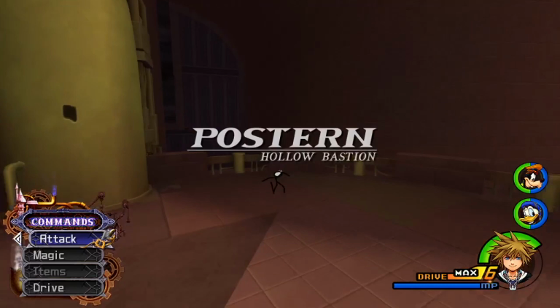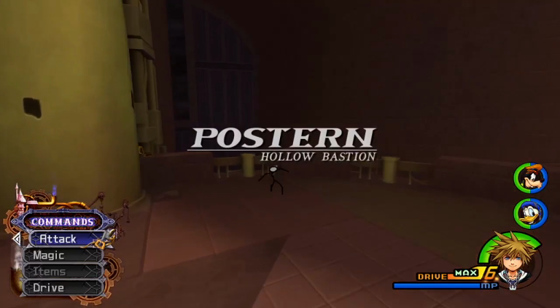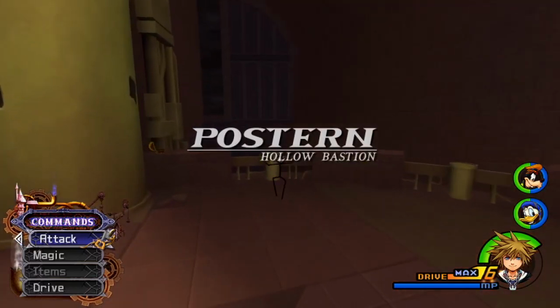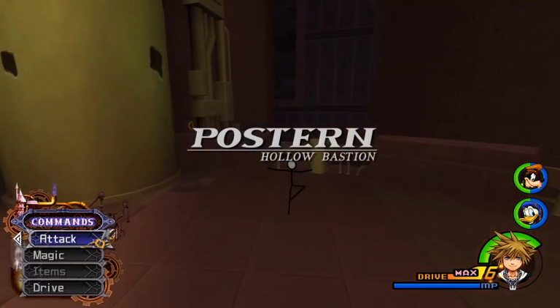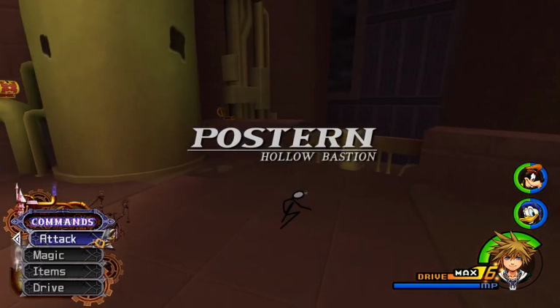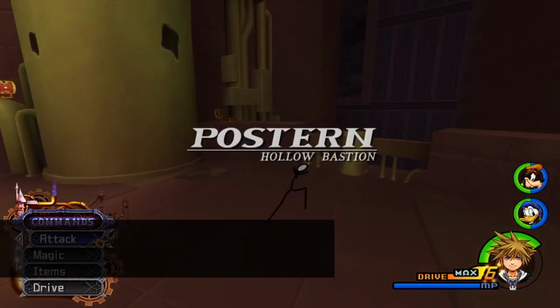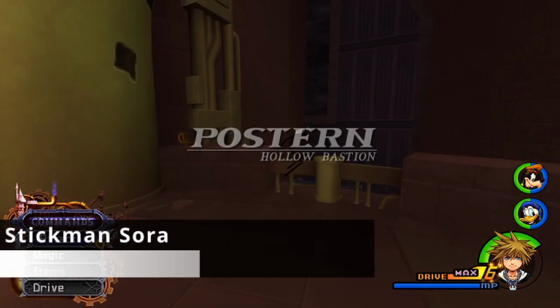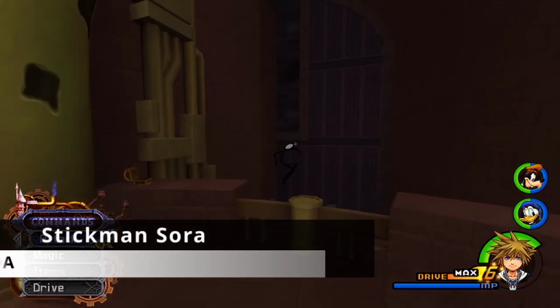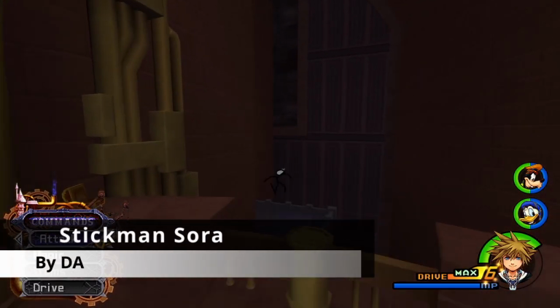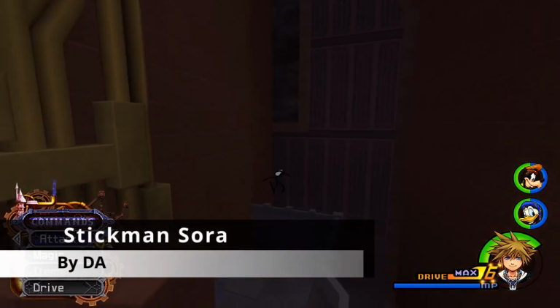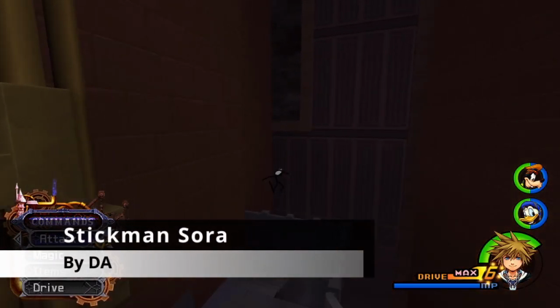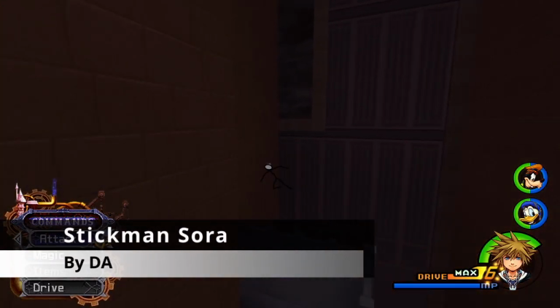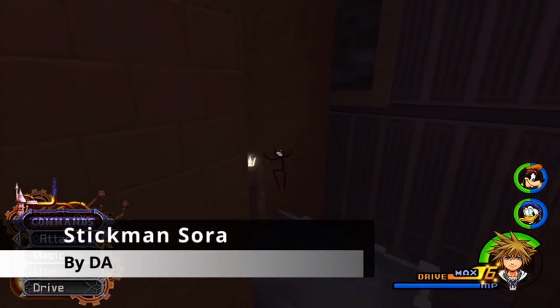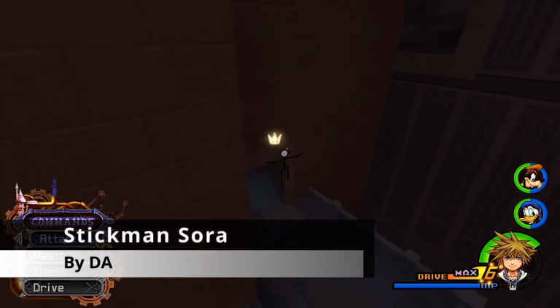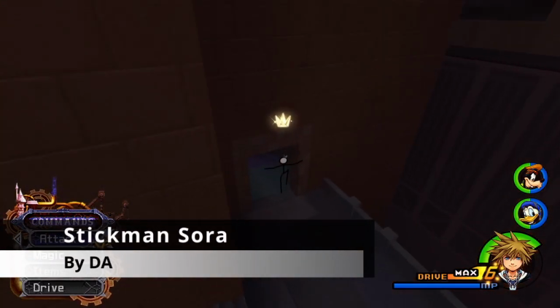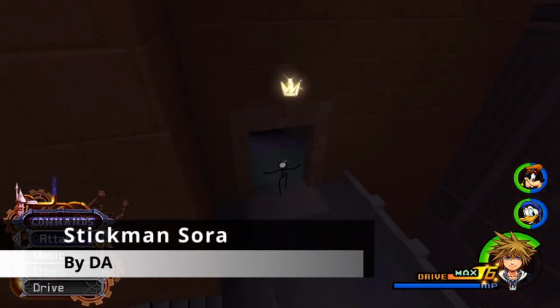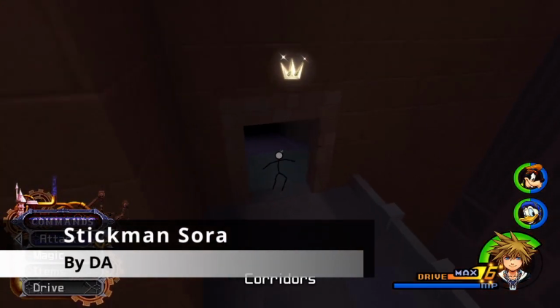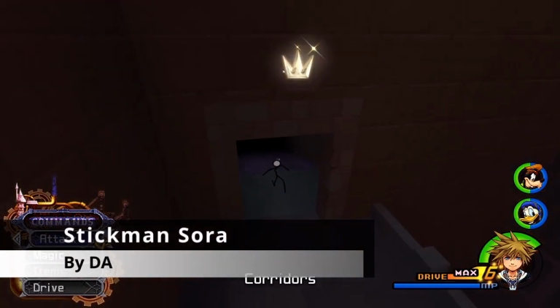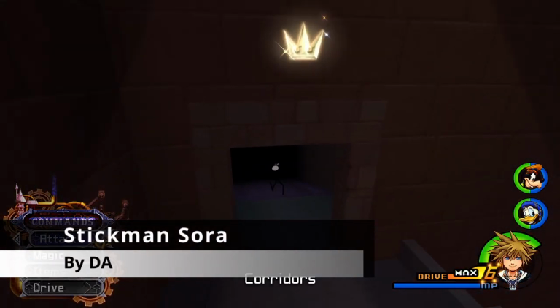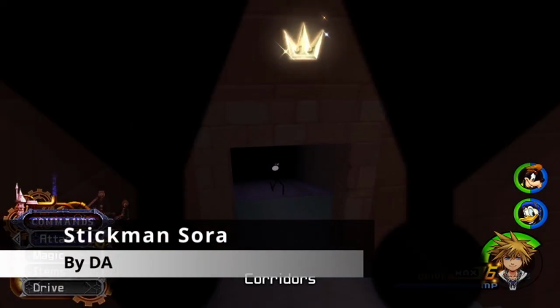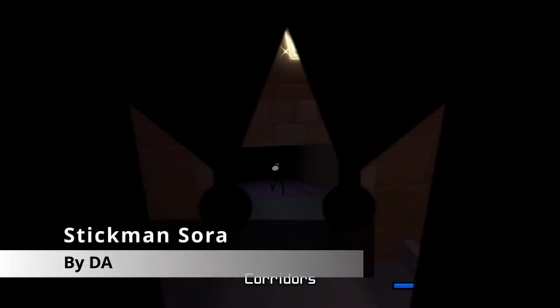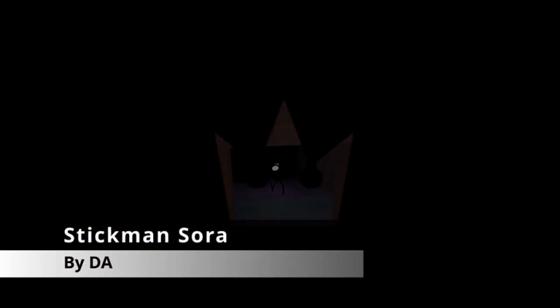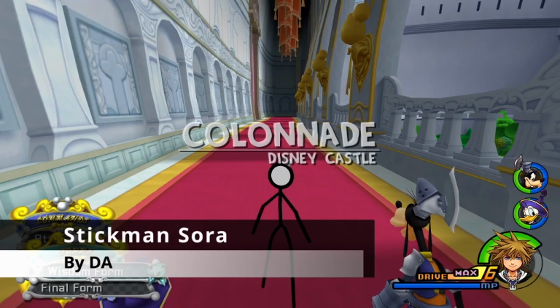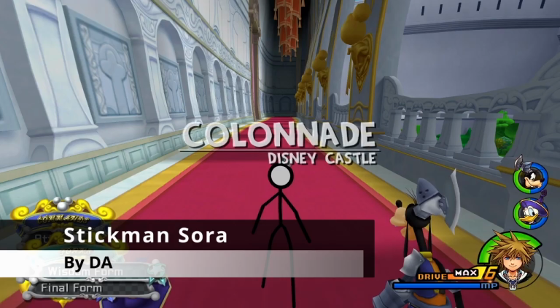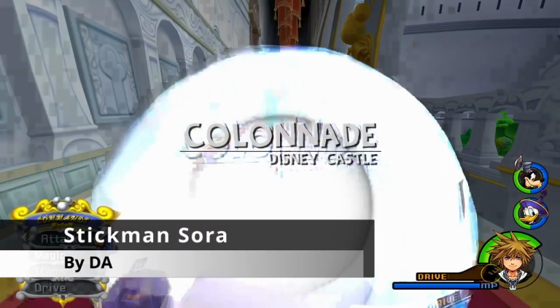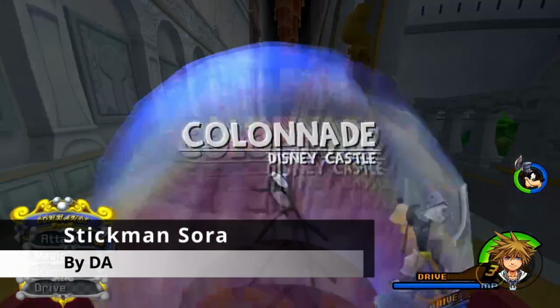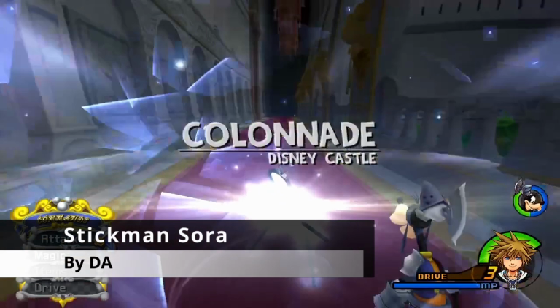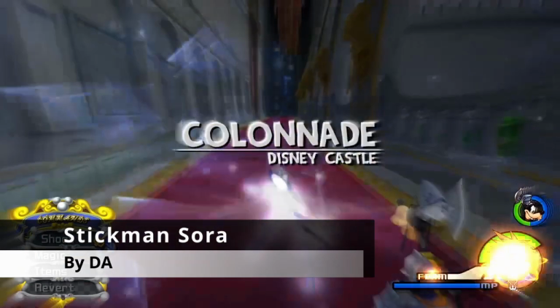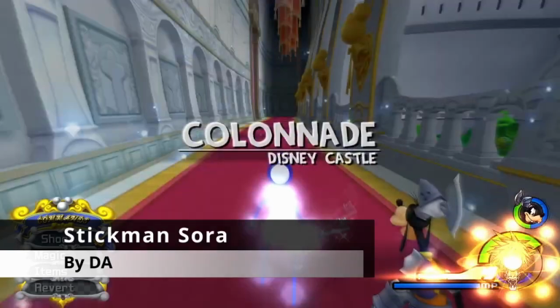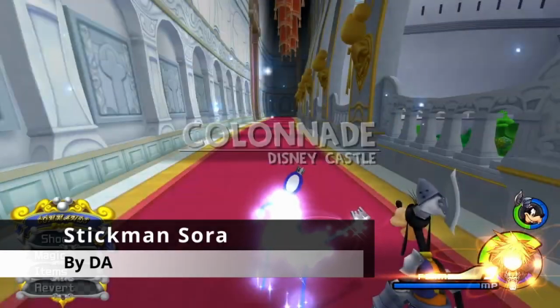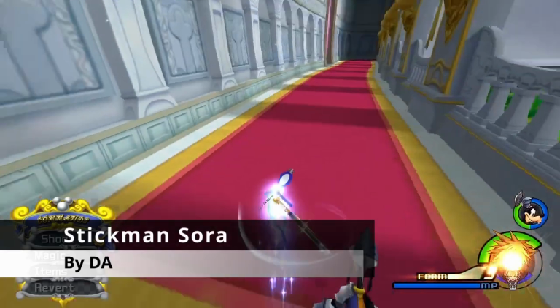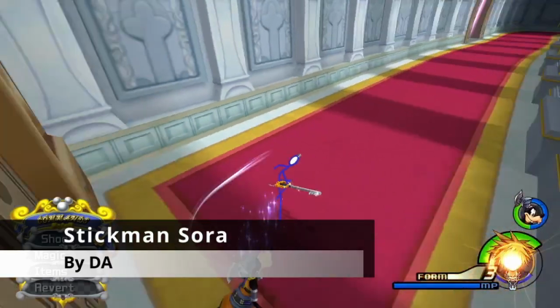Number 8 is Stickman Sora by DA. This mod turns Sora into a Stickman. His various forms are also changed.